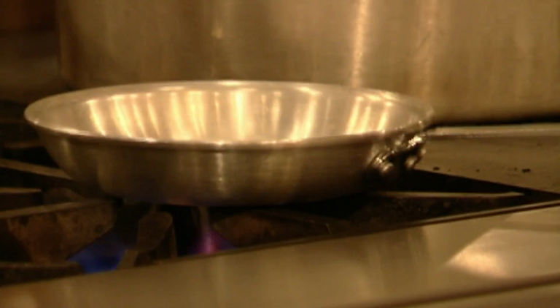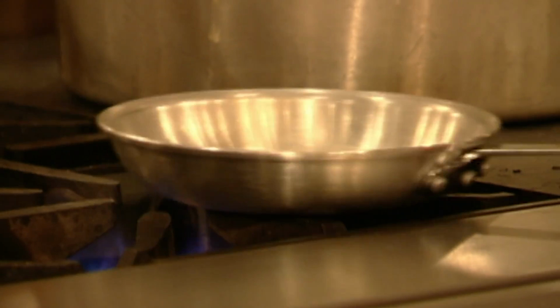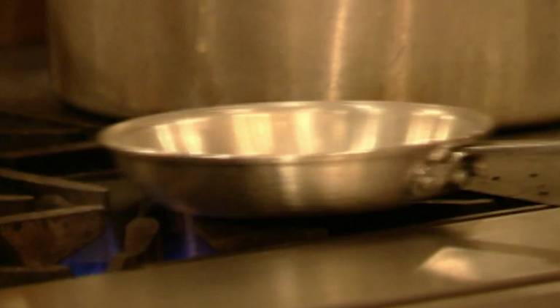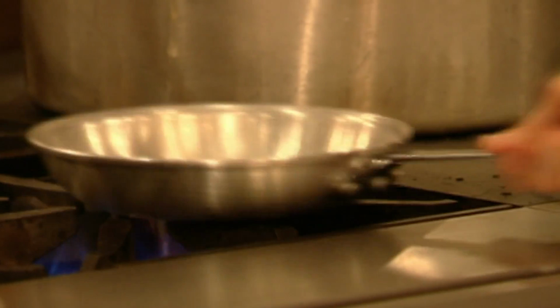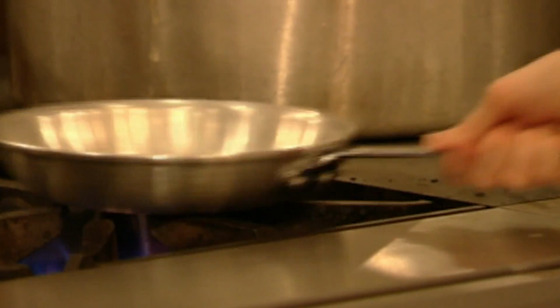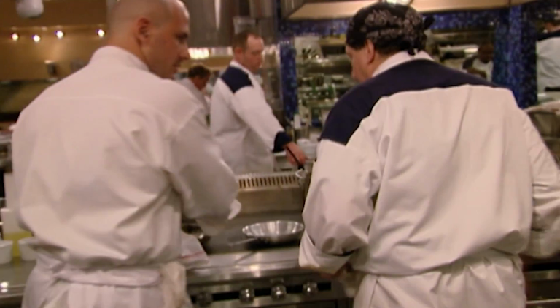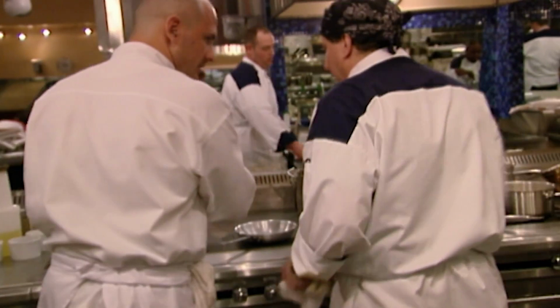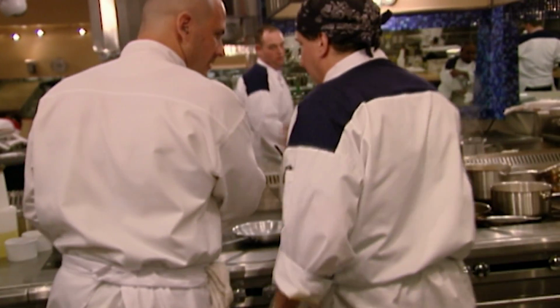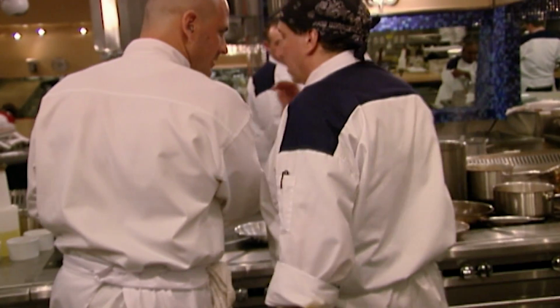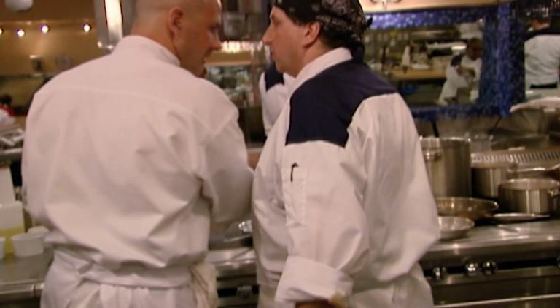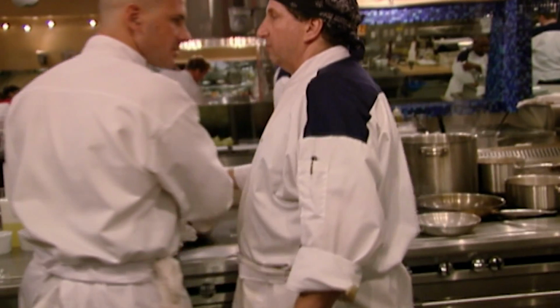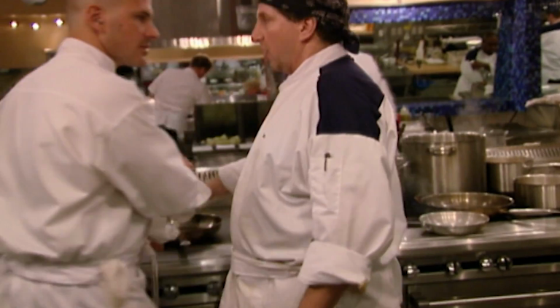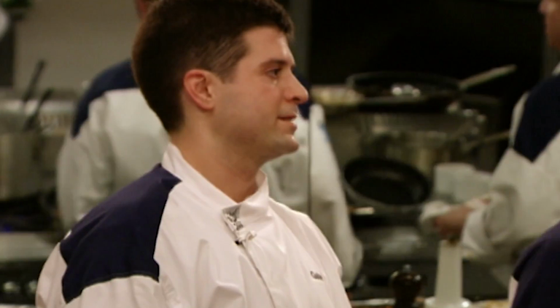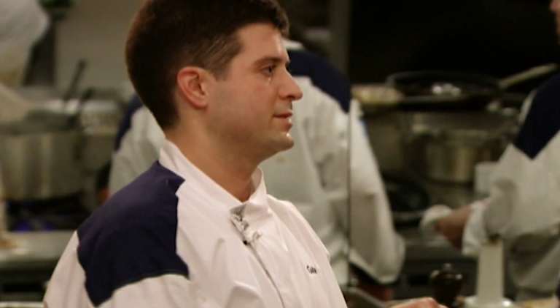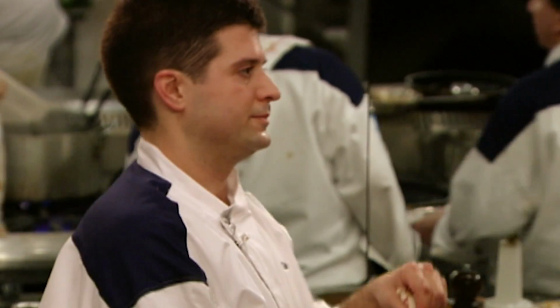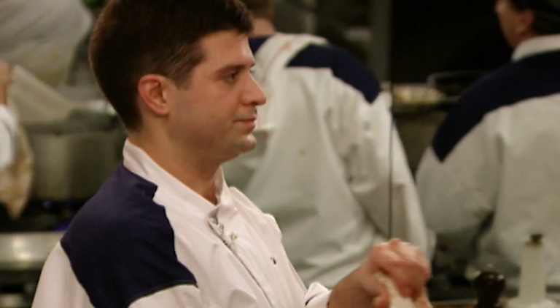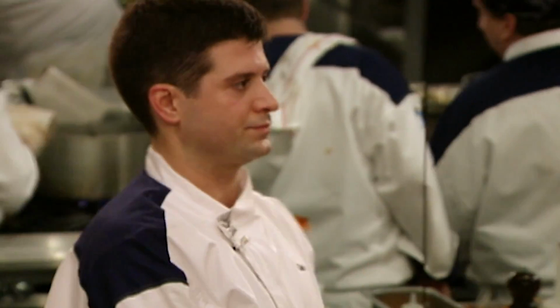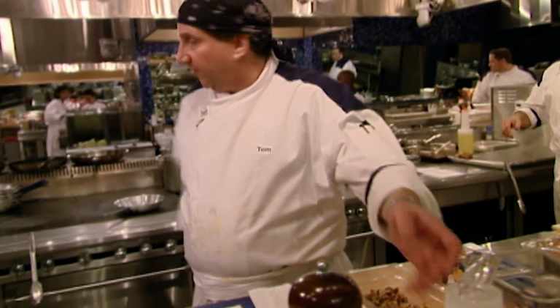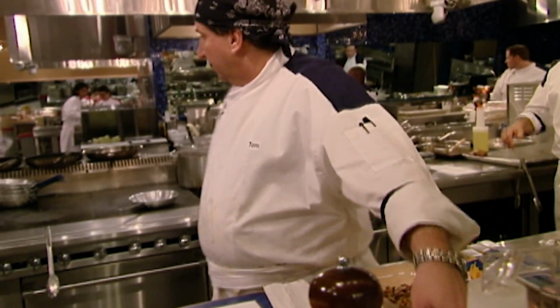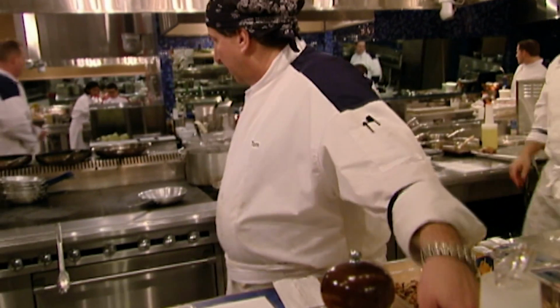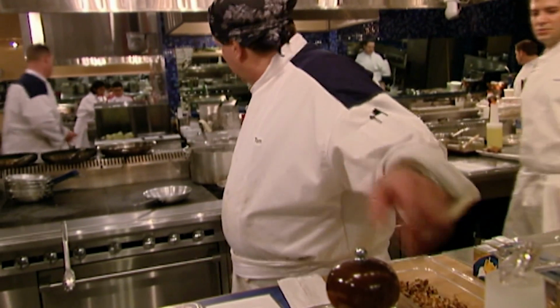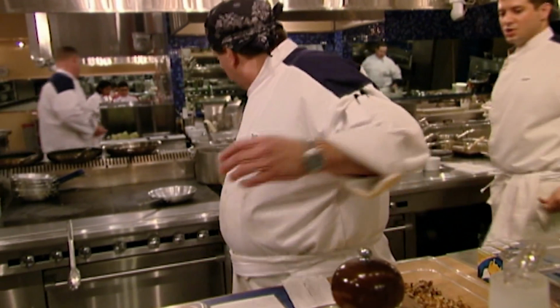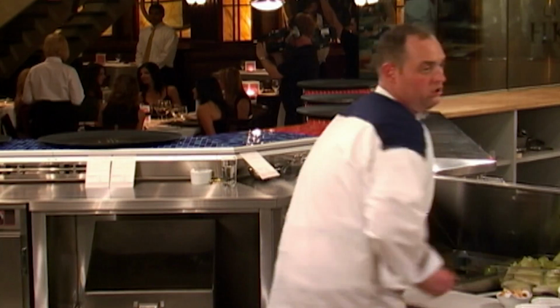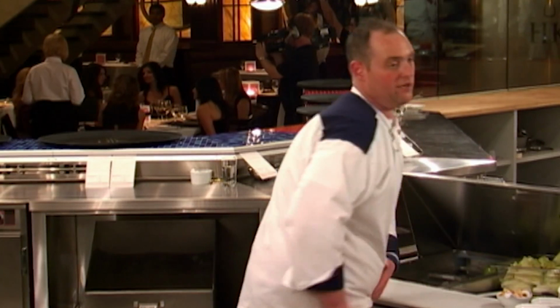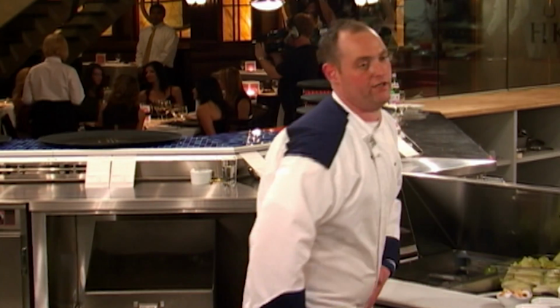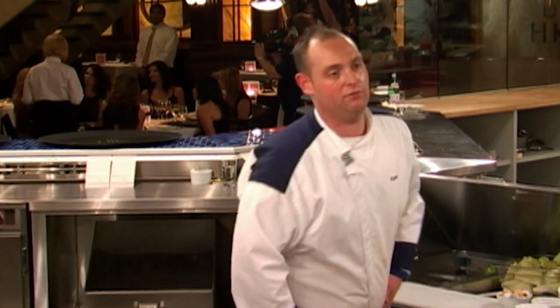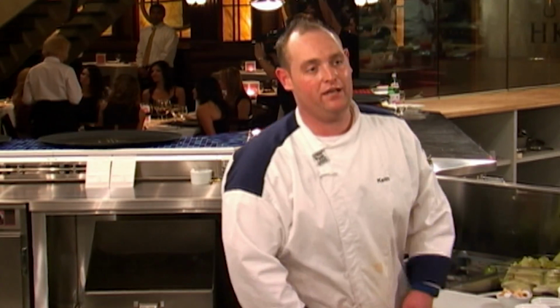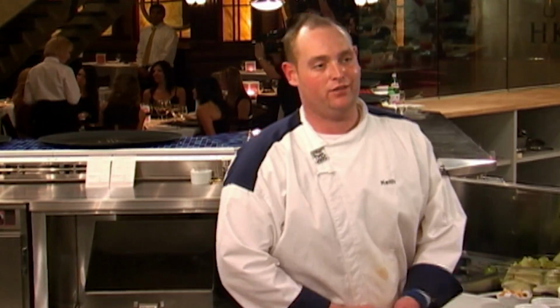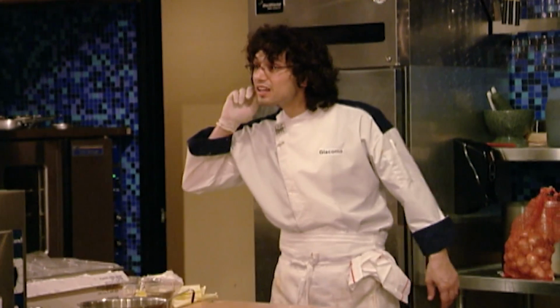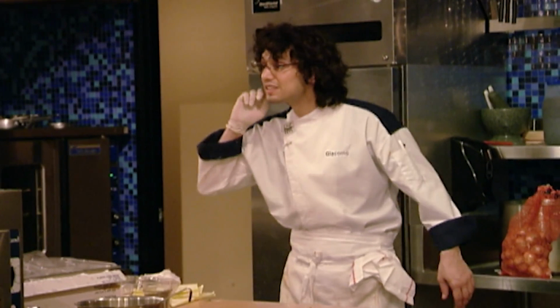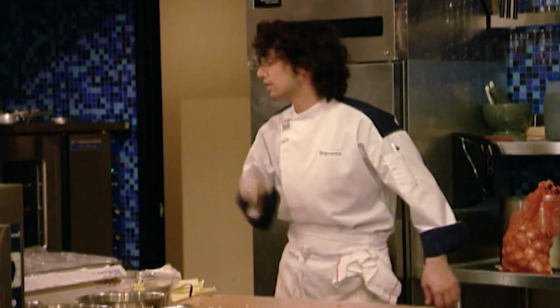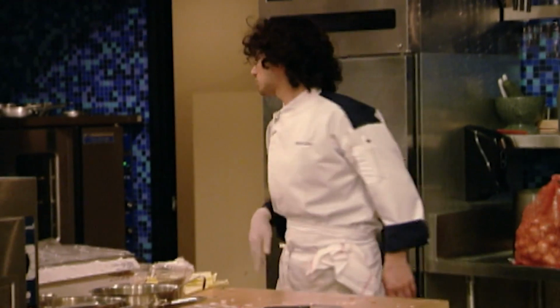I'm going to sauté. Sauté garlic, shallots, a little bit of oil. I got you. Jacko, I need some ladles.